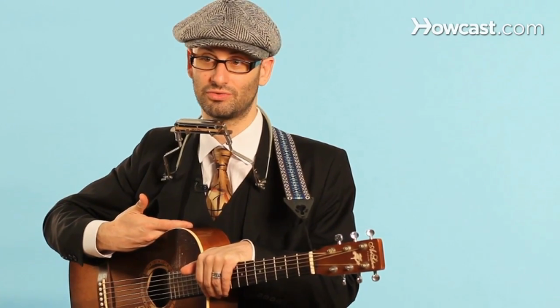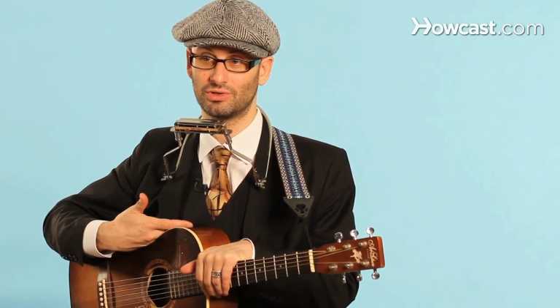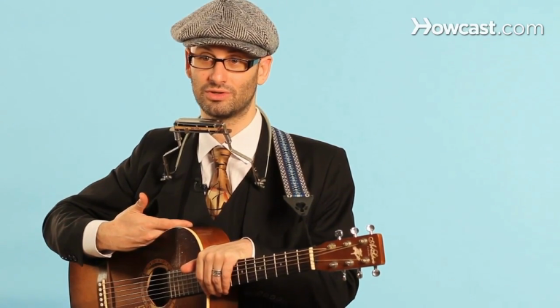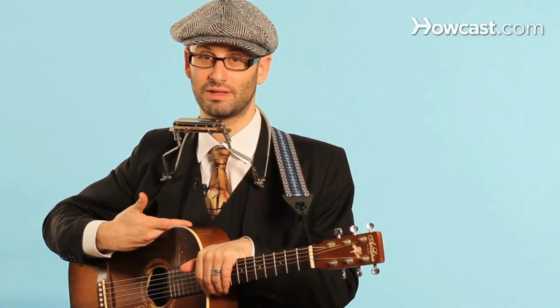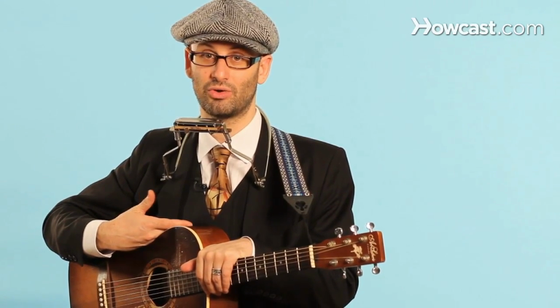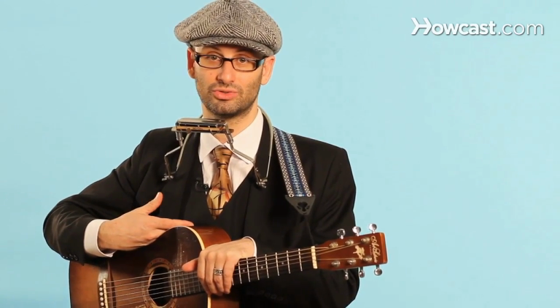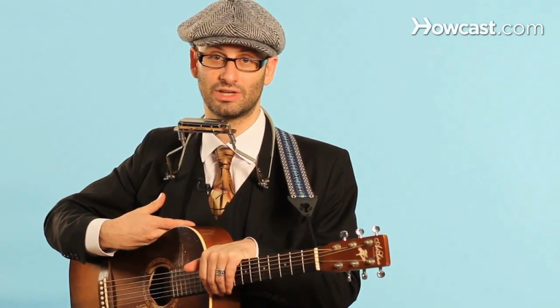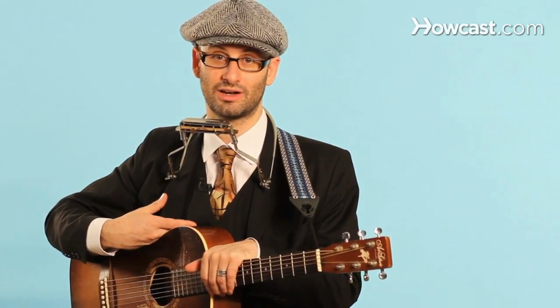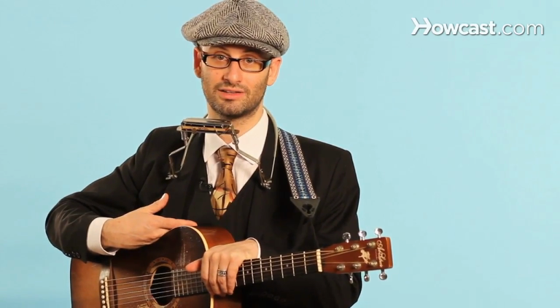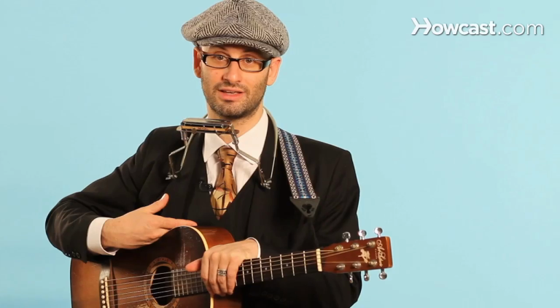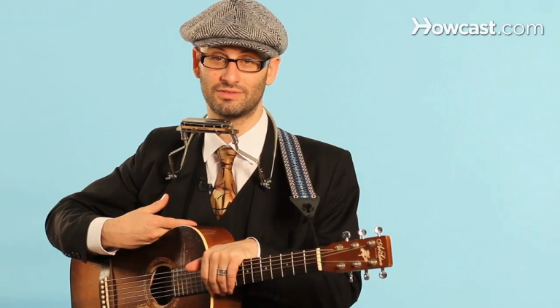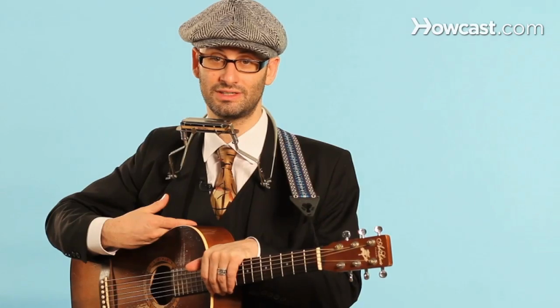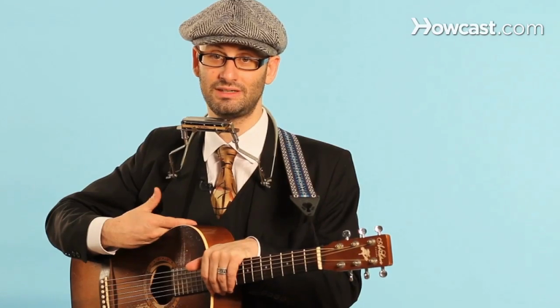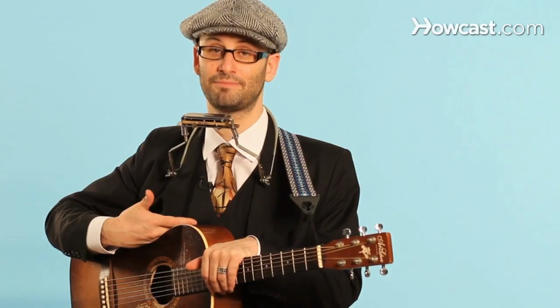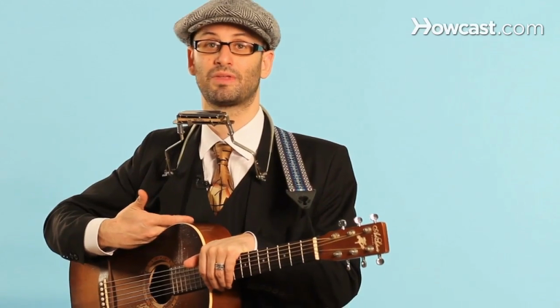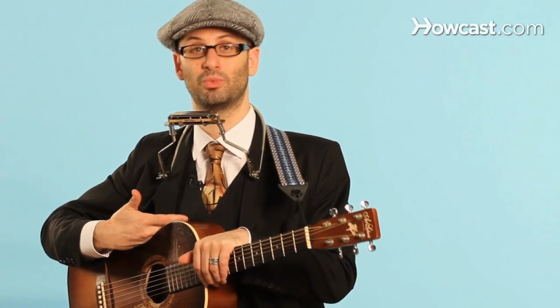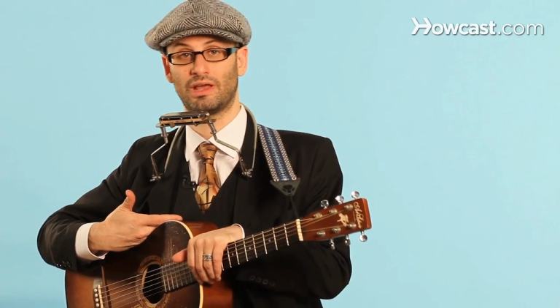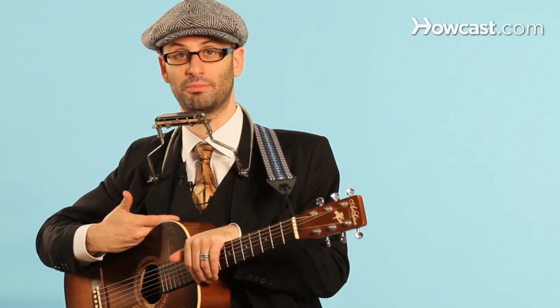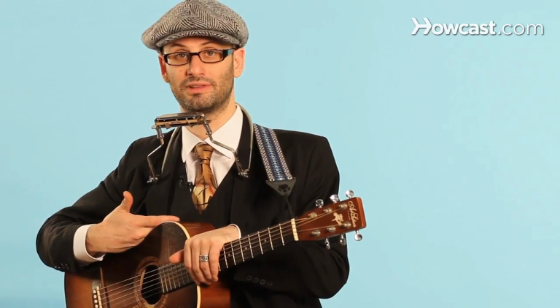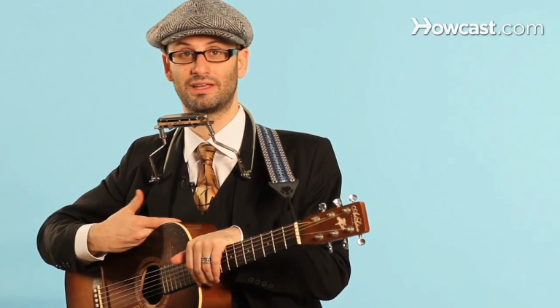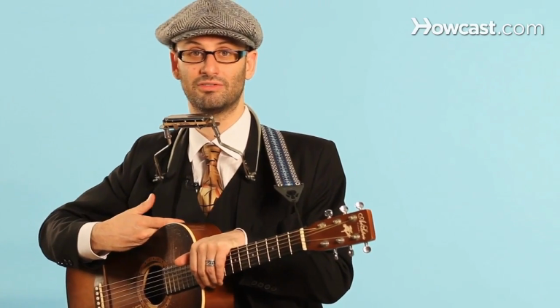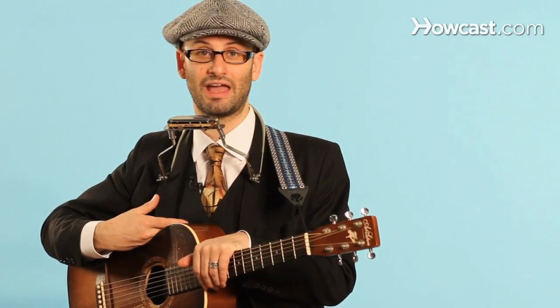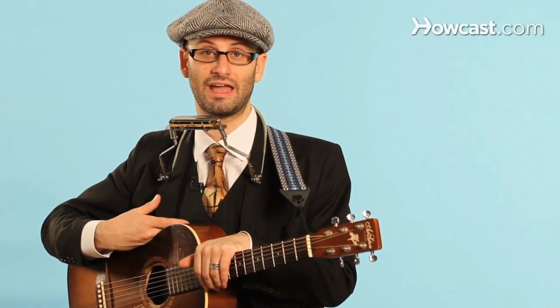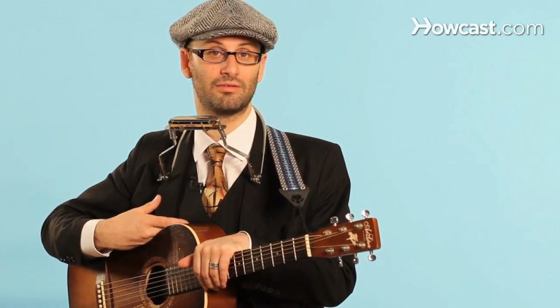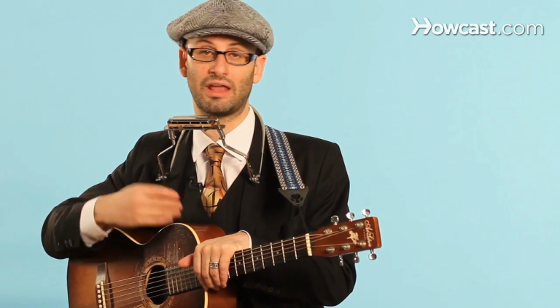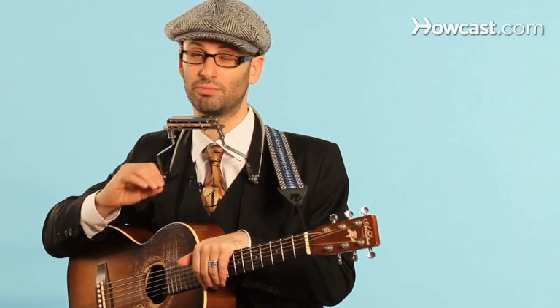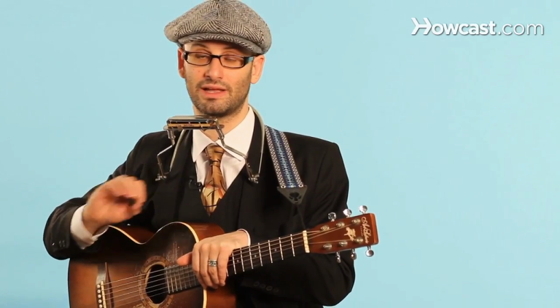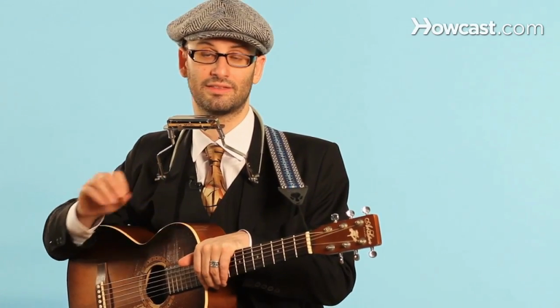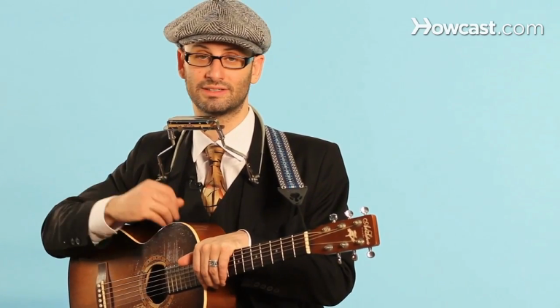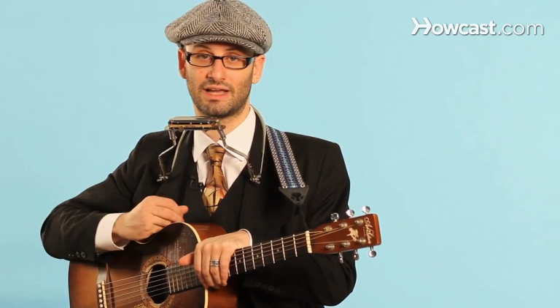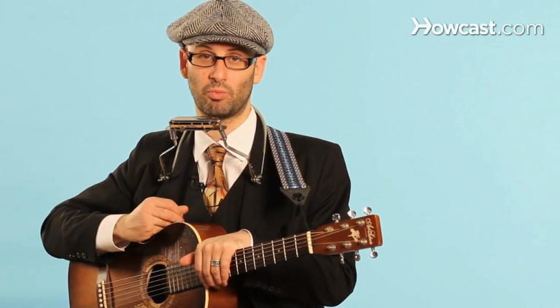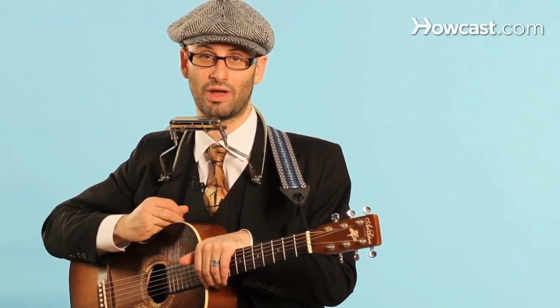So any song that you learned in the key of C will now be in the key of A. If you learn to play O Susanna in the key of C, it will now be in the key of A and you play it the same way.